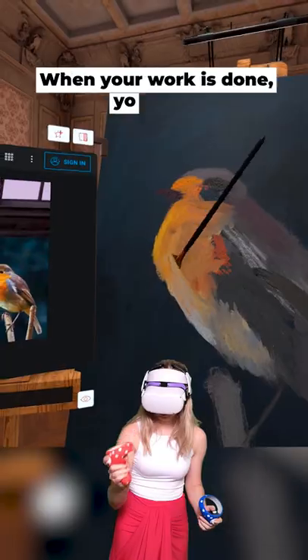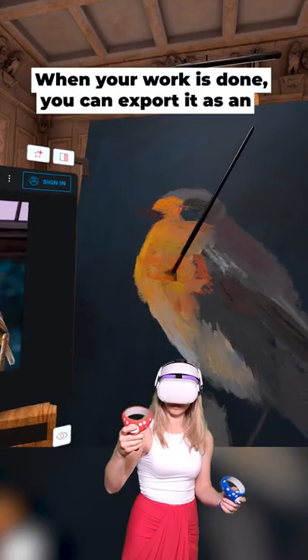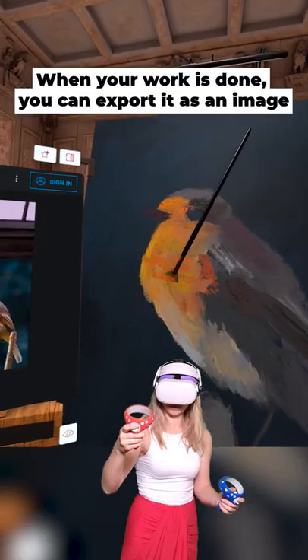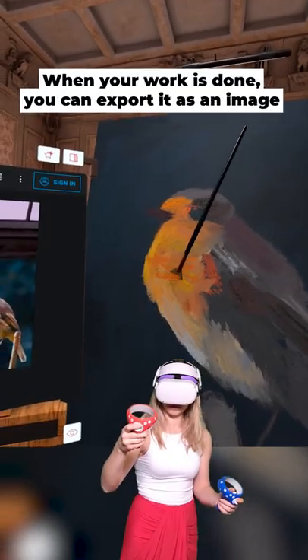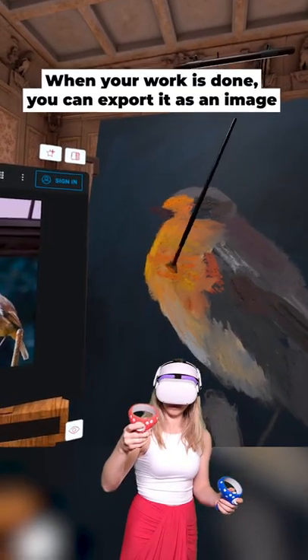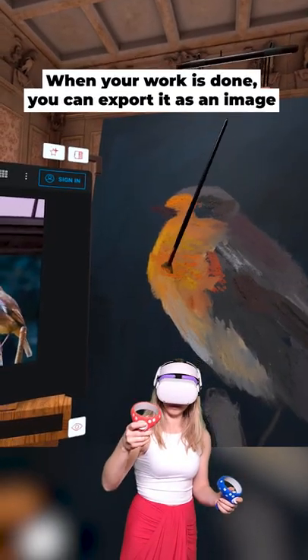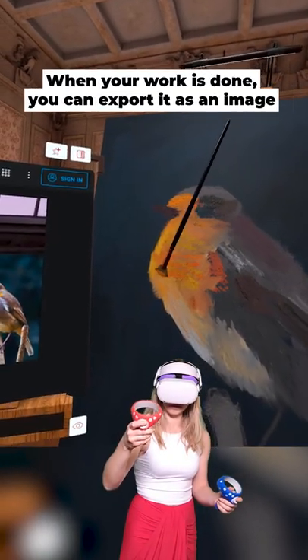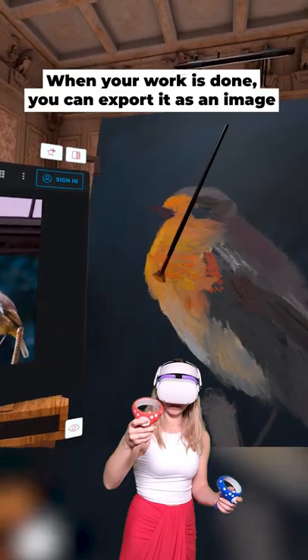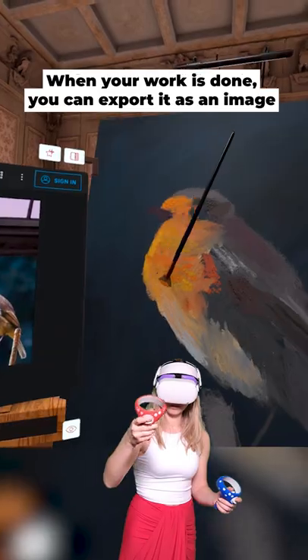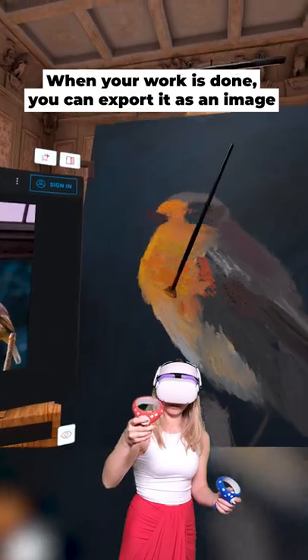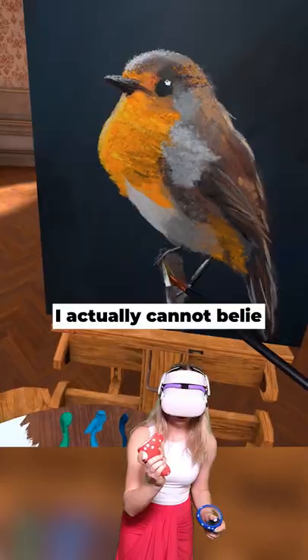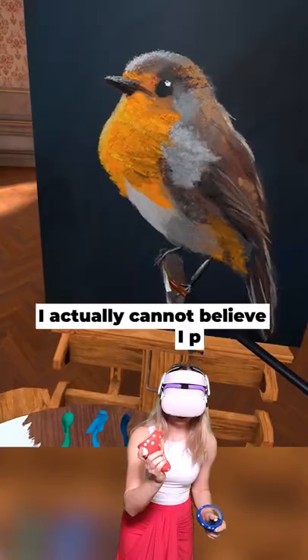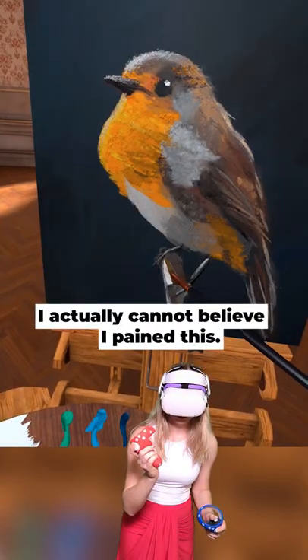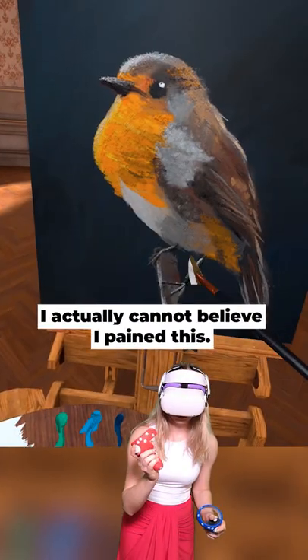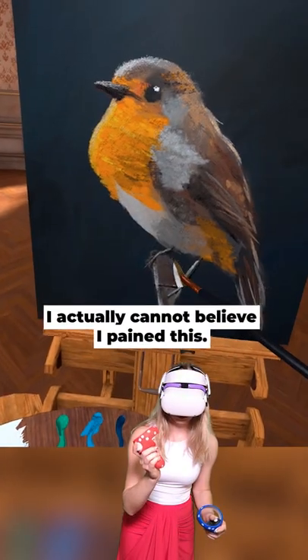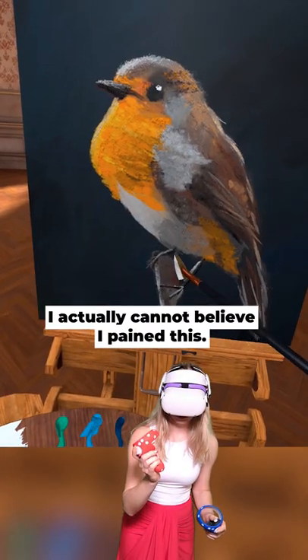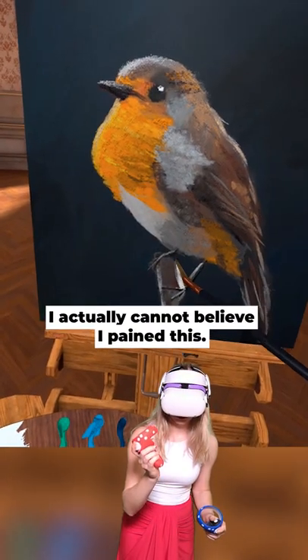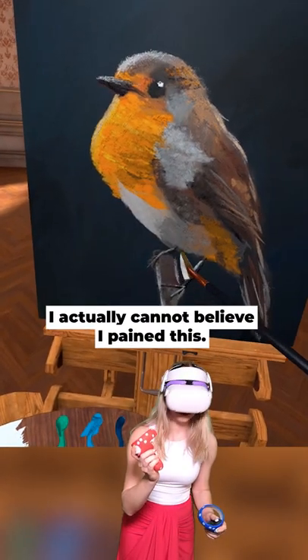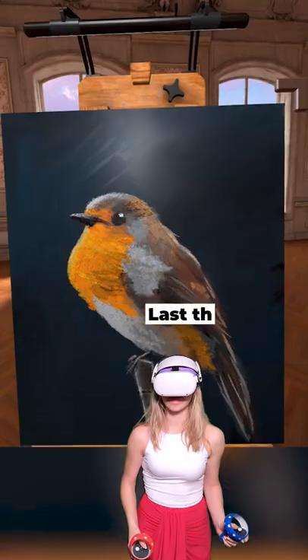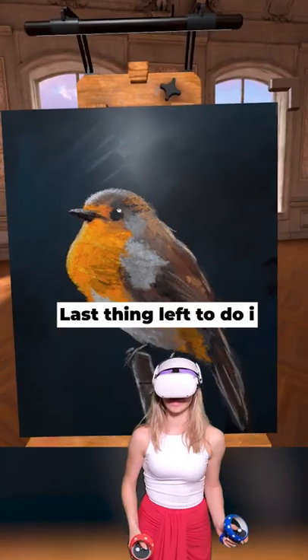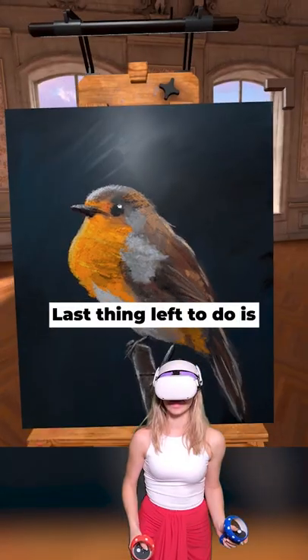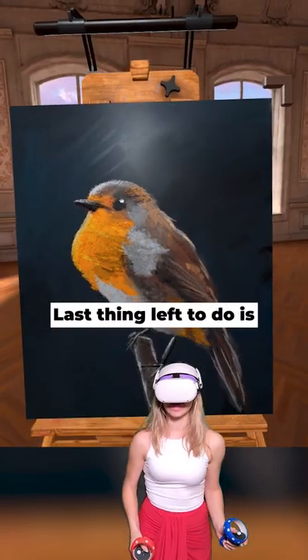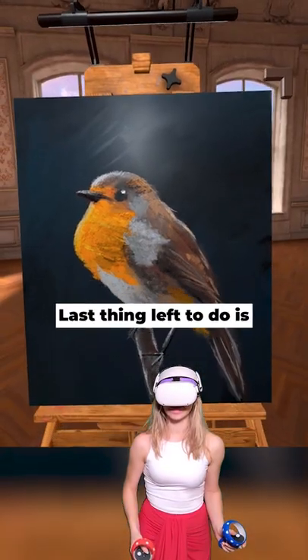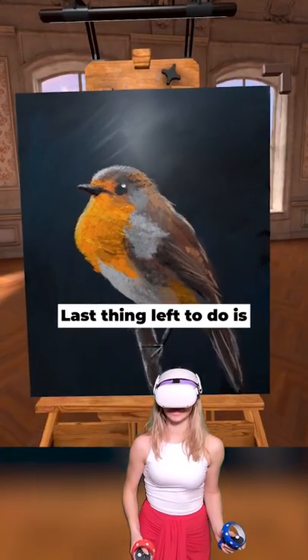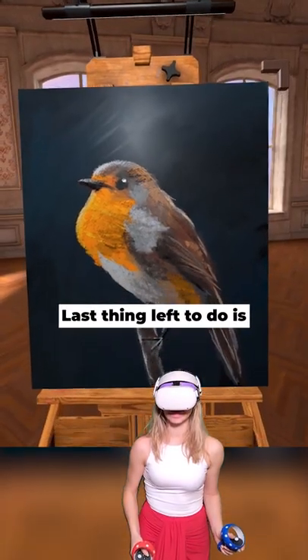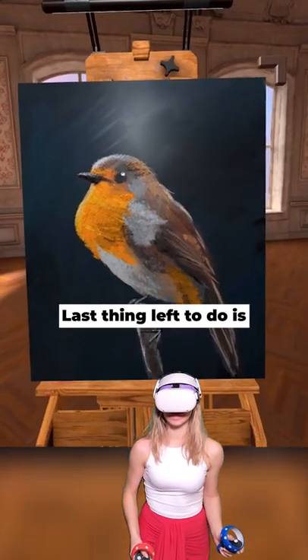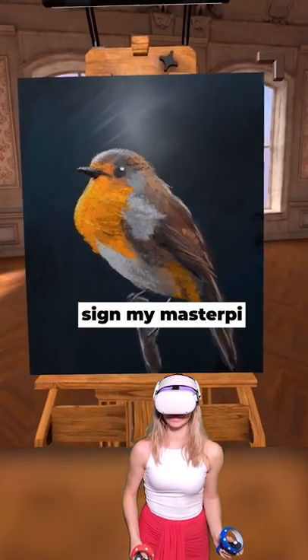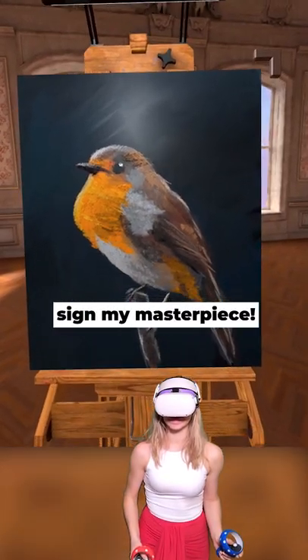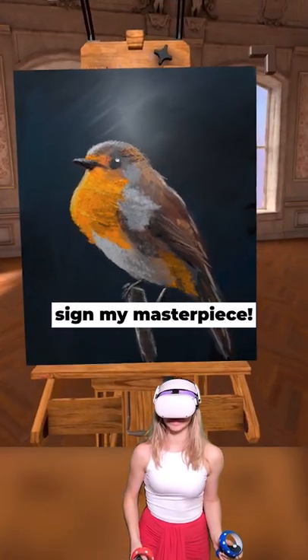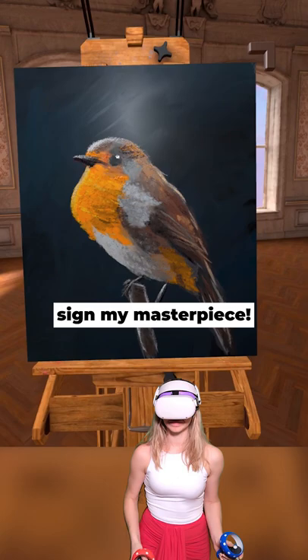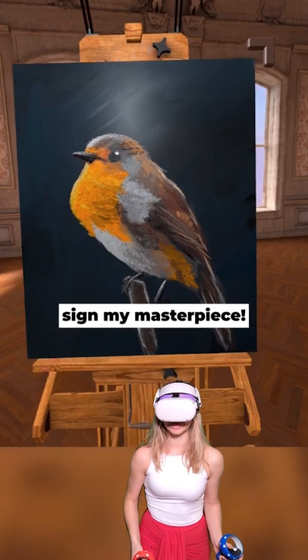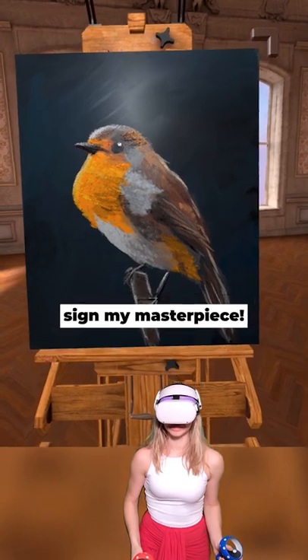When your work is done, you can export it as an image. I actually cannot believe I painted this. Last thing left to do is sign my masterpiece.